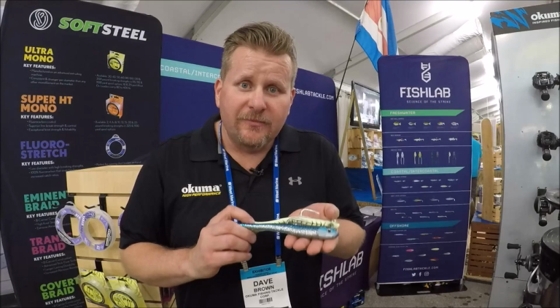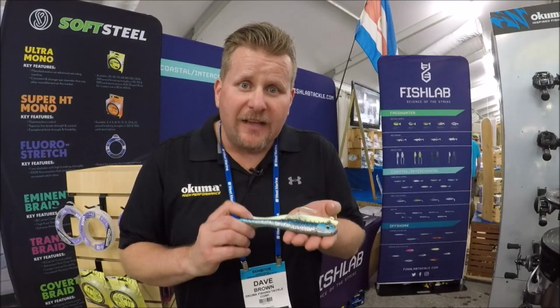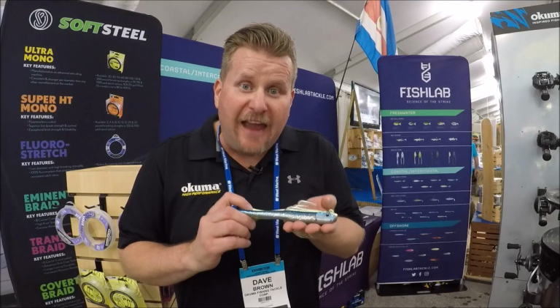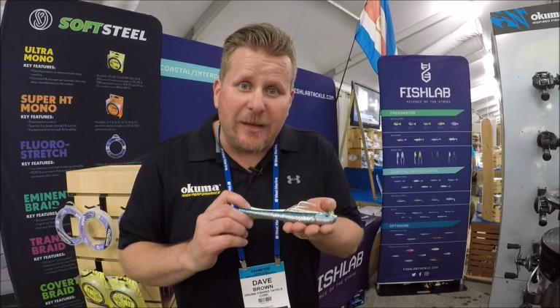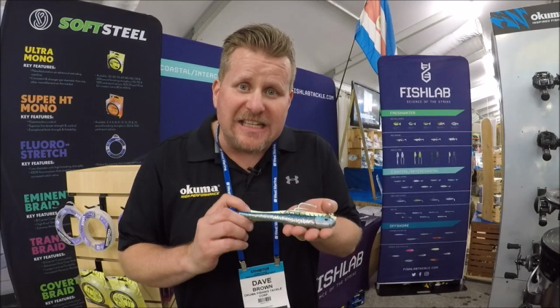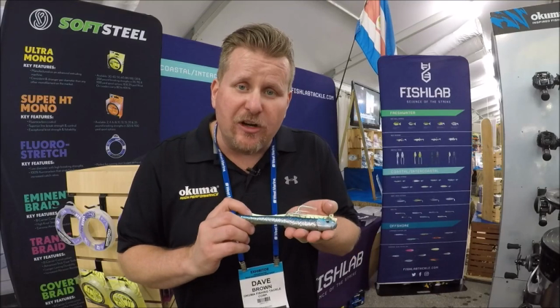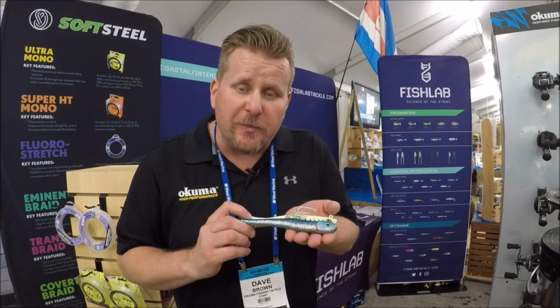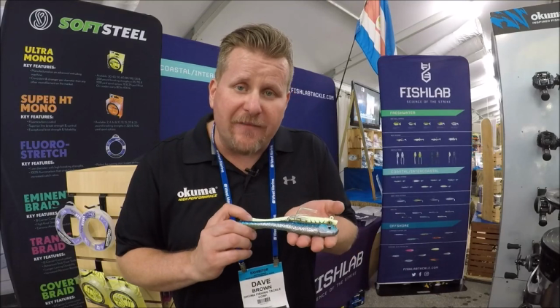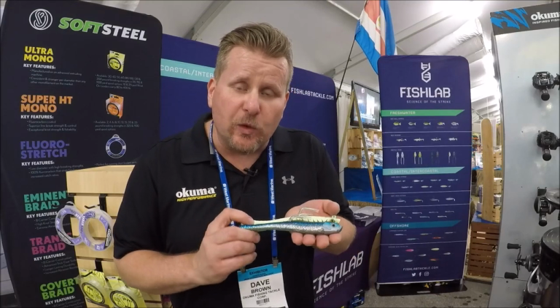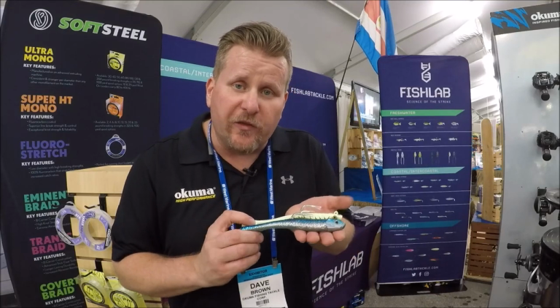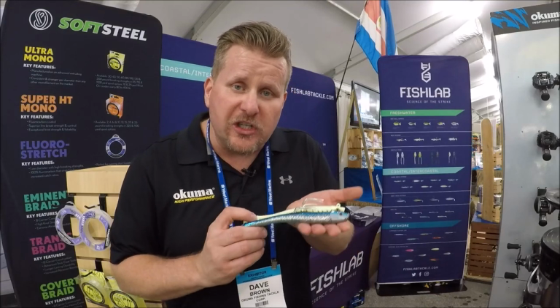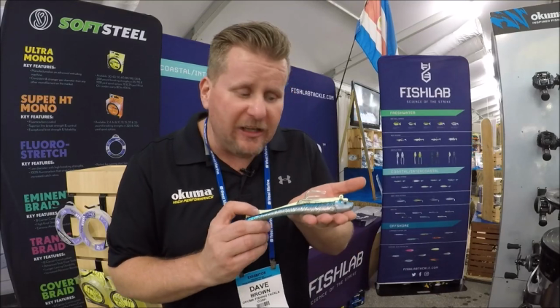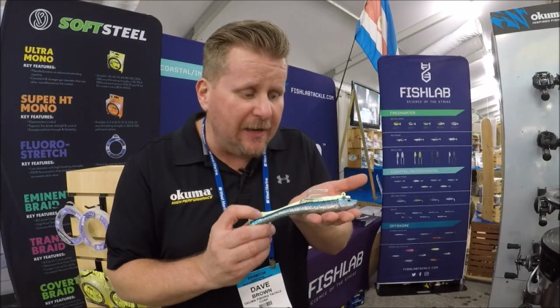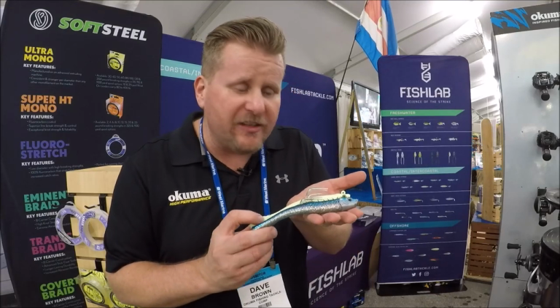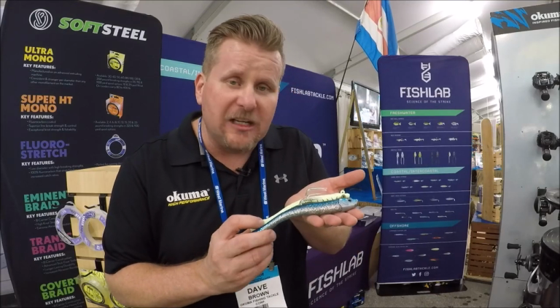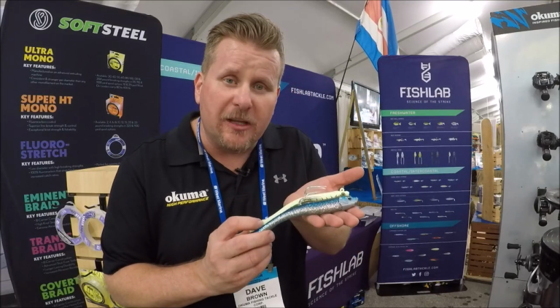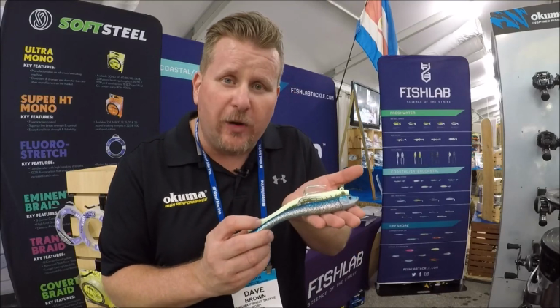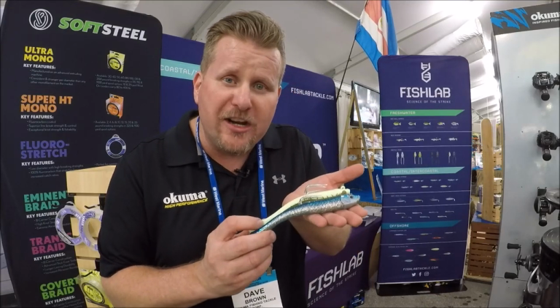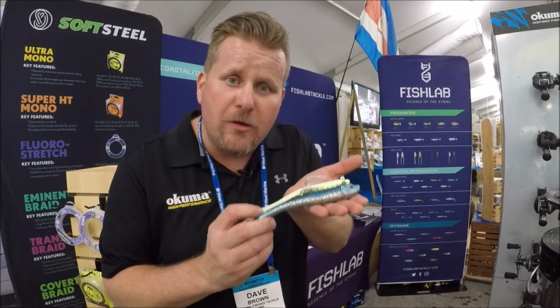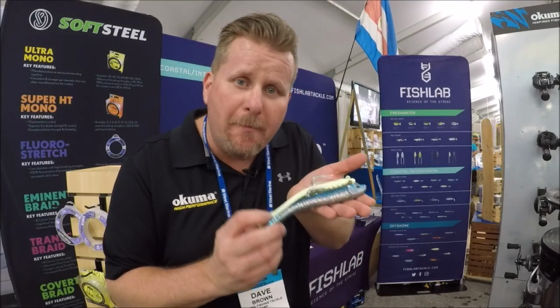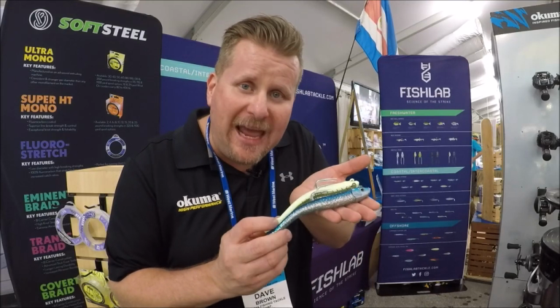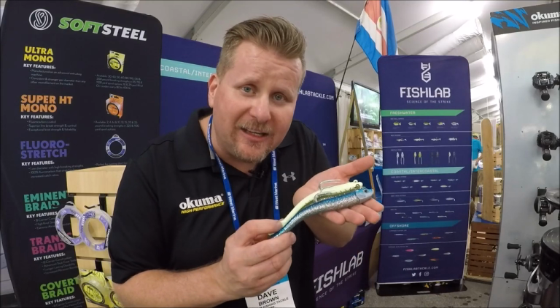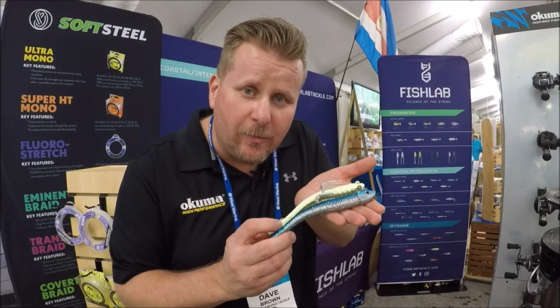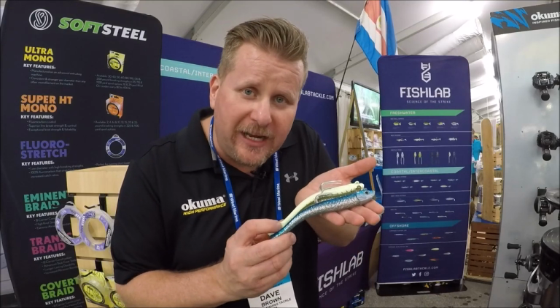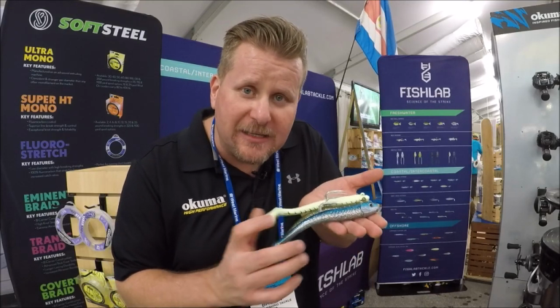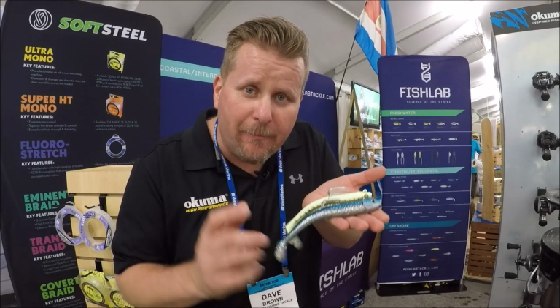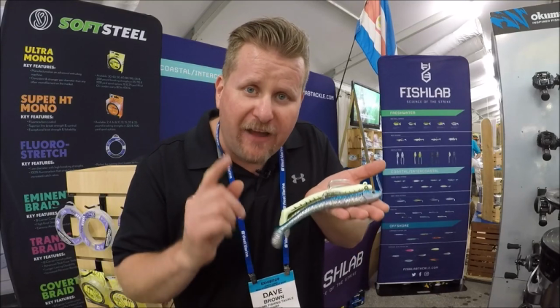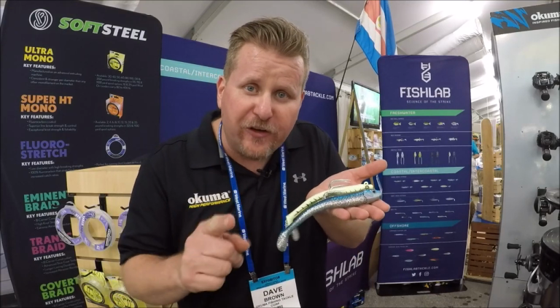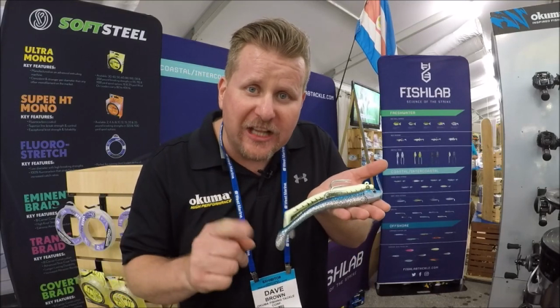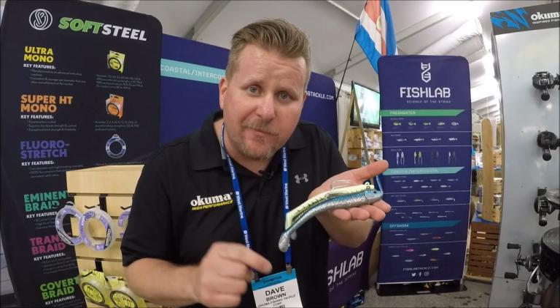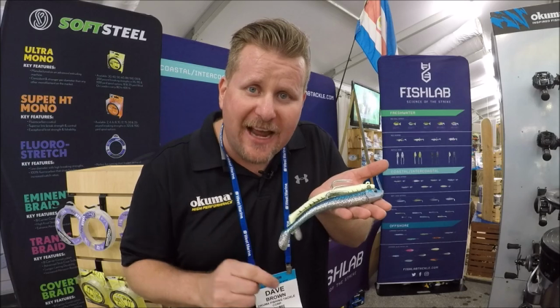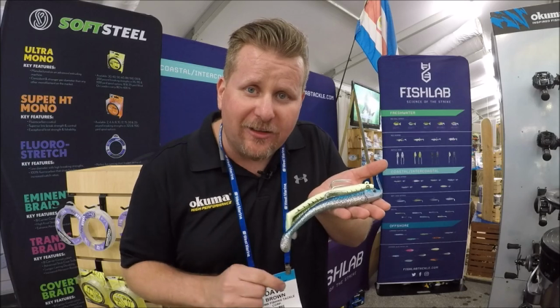Hey everybody, Dave here from Davies World Fishing. Today I'm going to talk to you about the brand new Mad Eel Baits by Fish Lab Tackle.